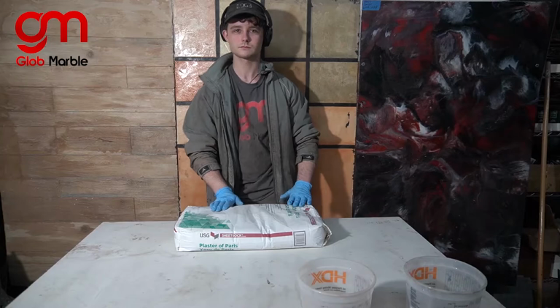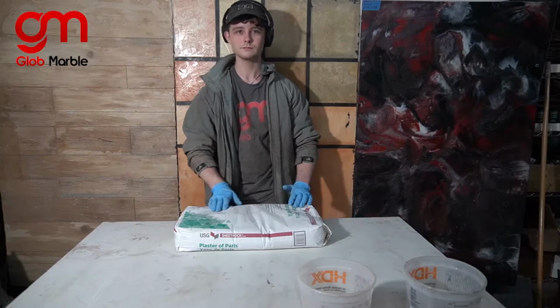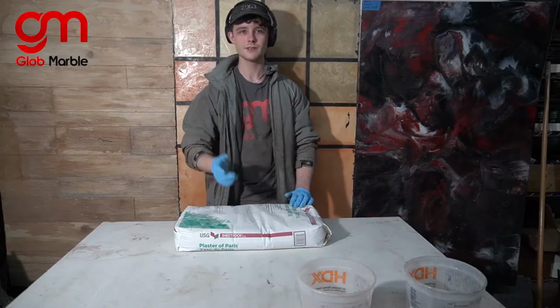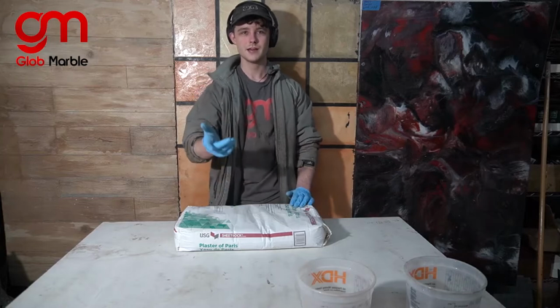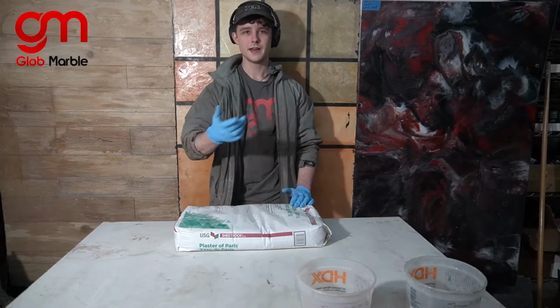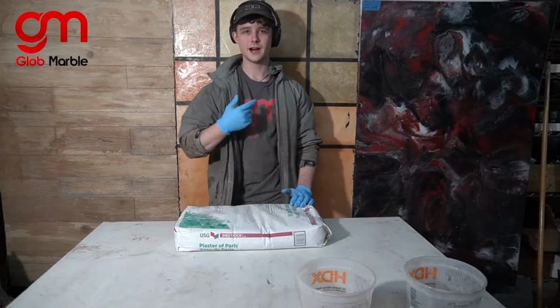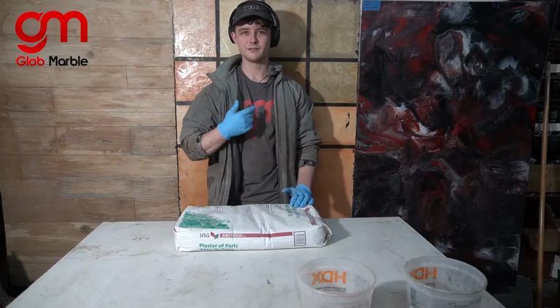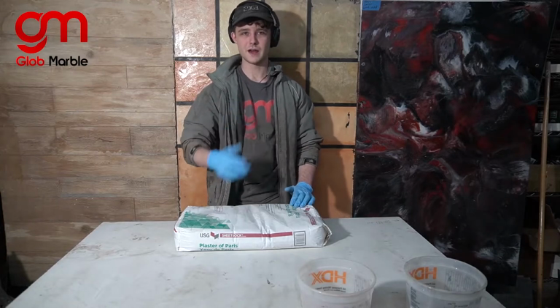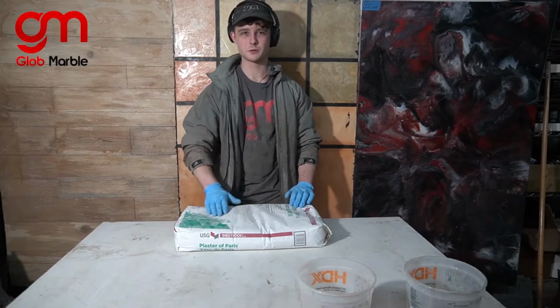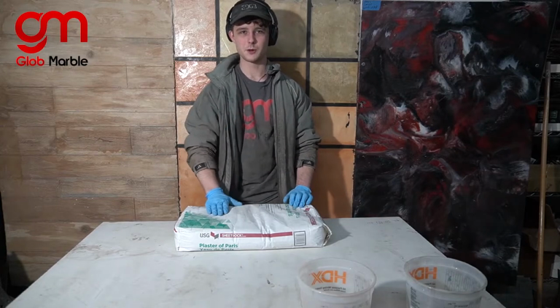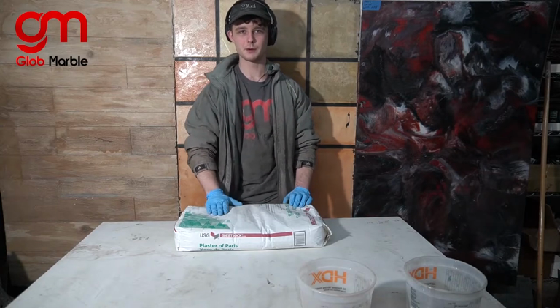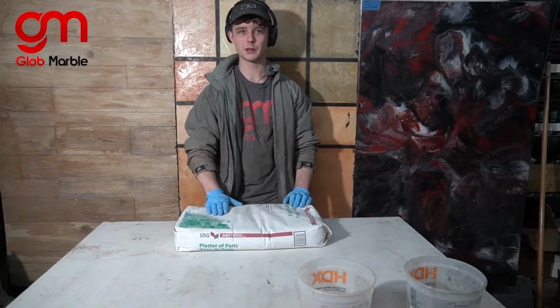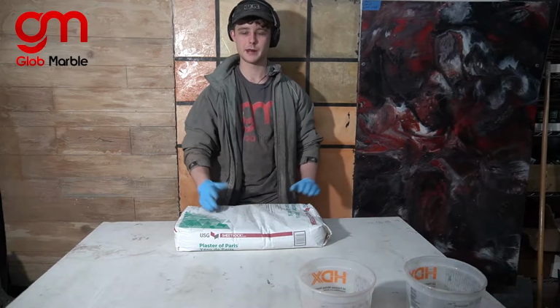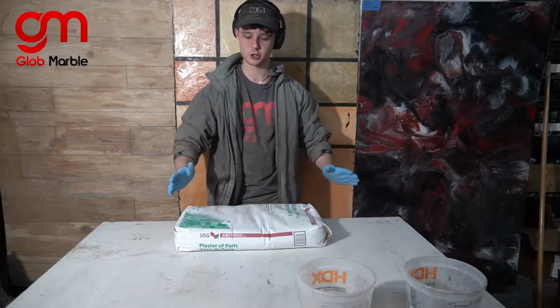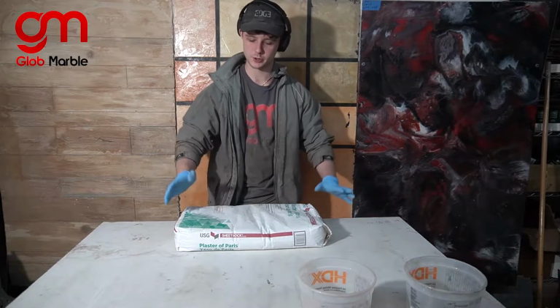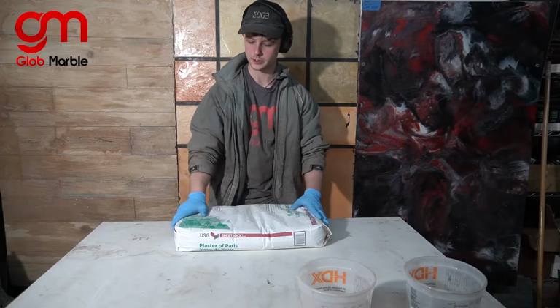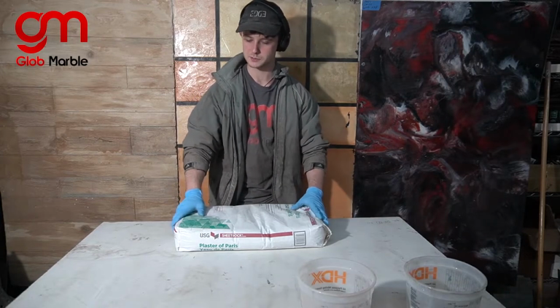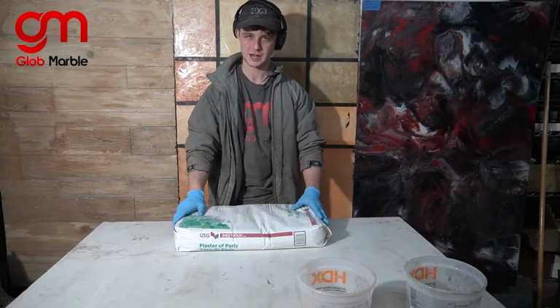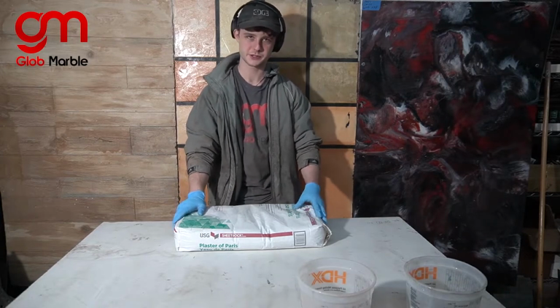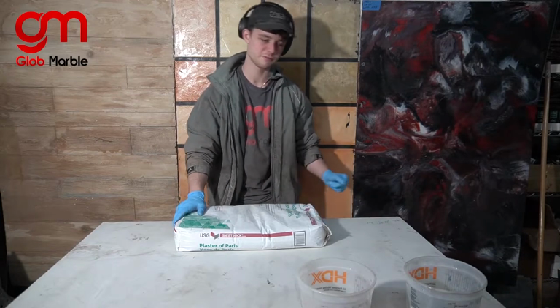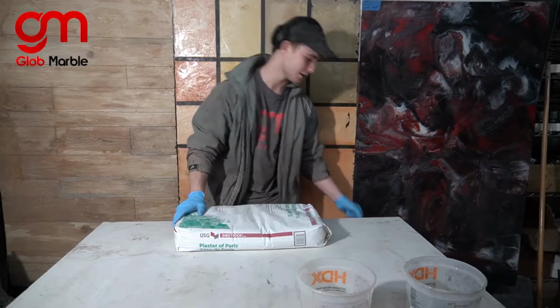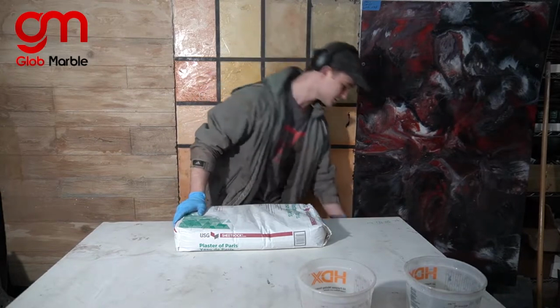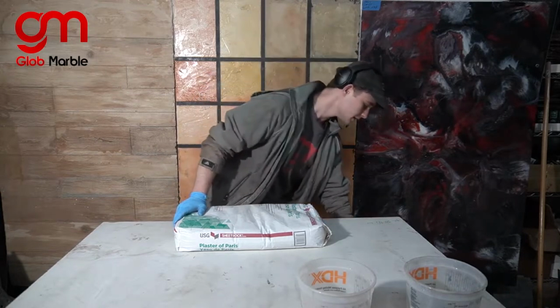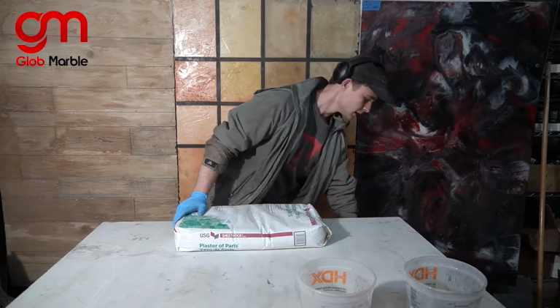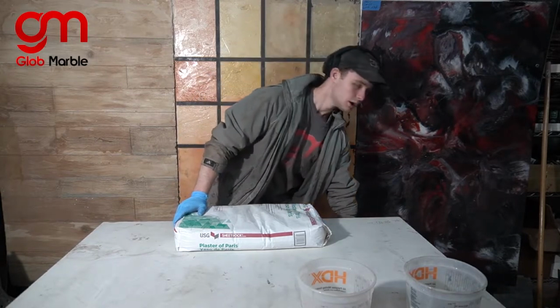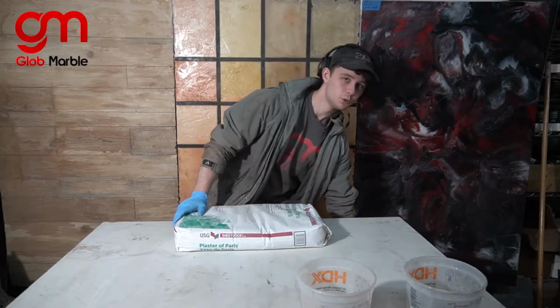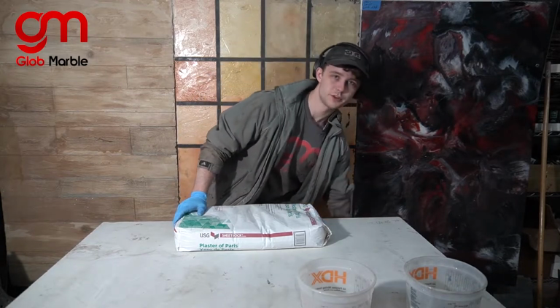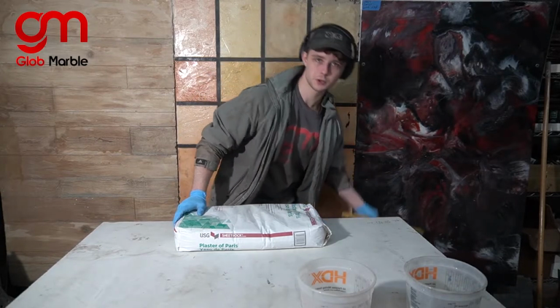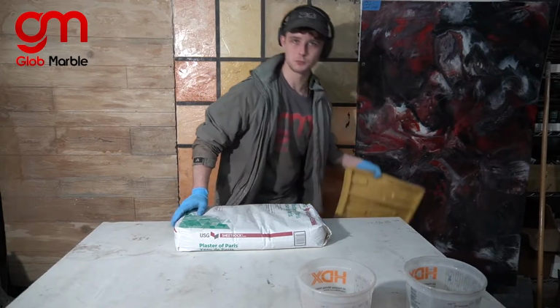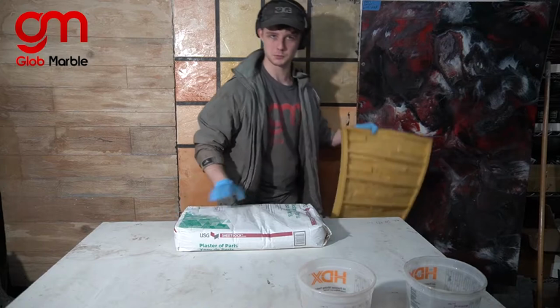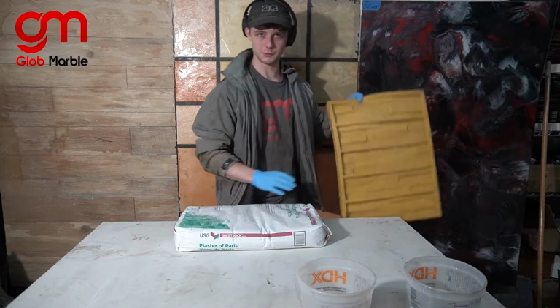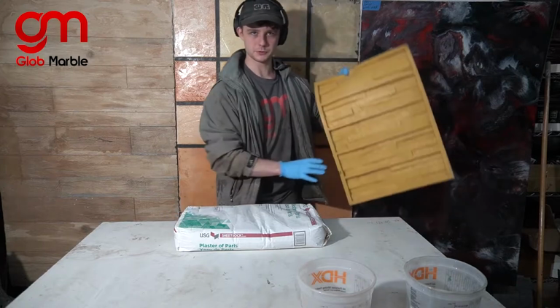Hey, I'm Vlad with Glow Marble and I'm going to show you how to use plaster of Paris with our Glow Marble molds.